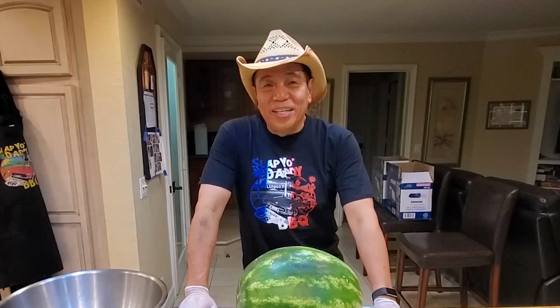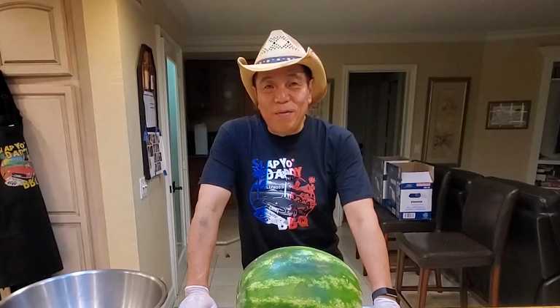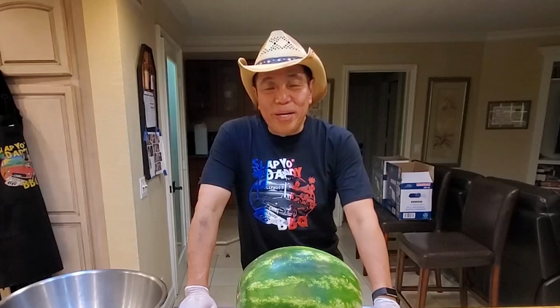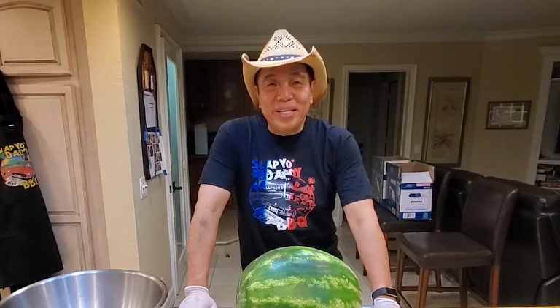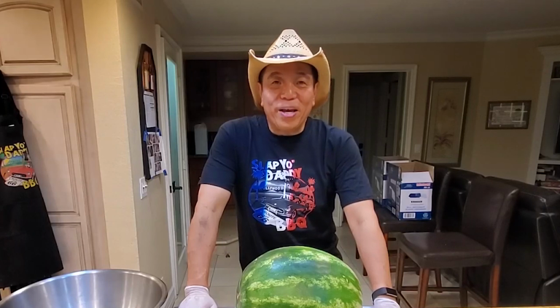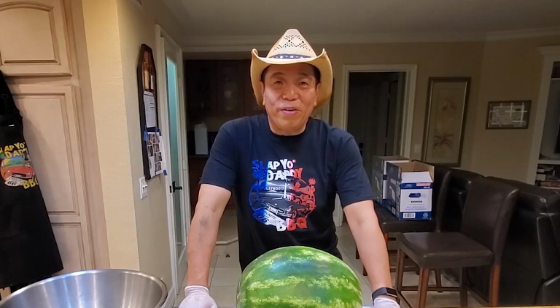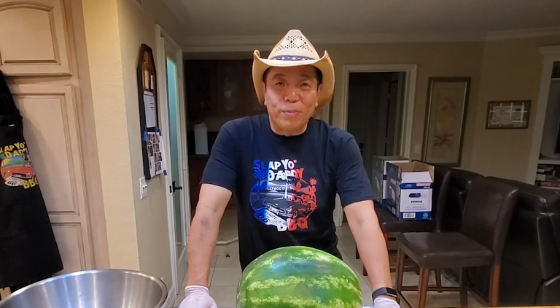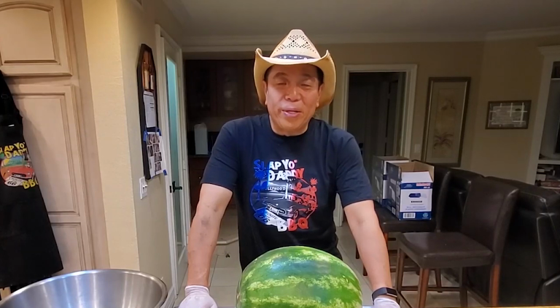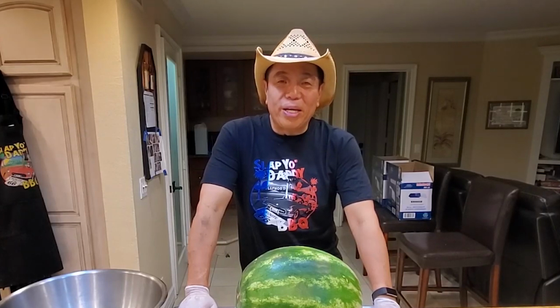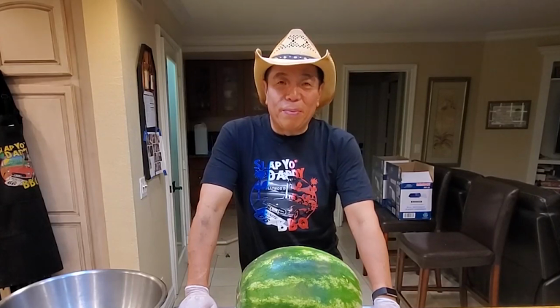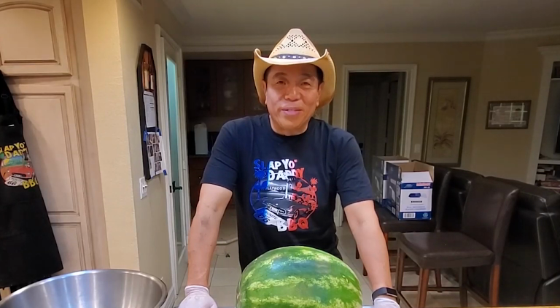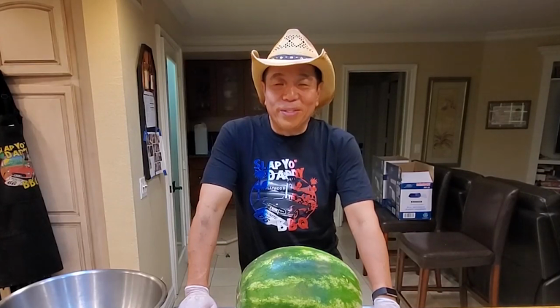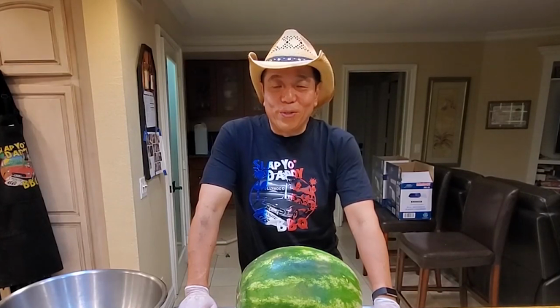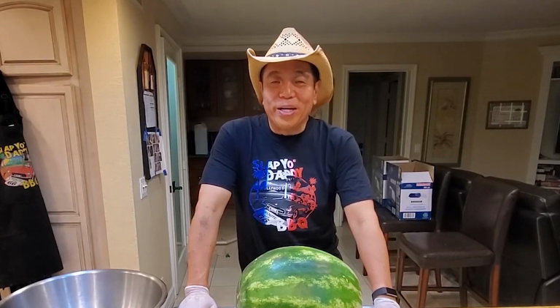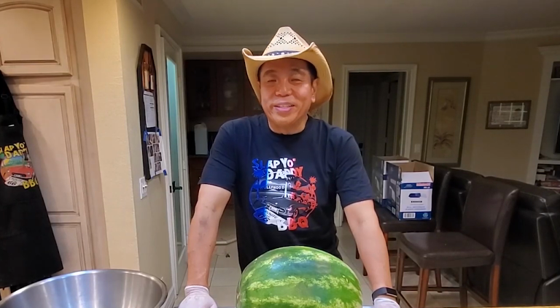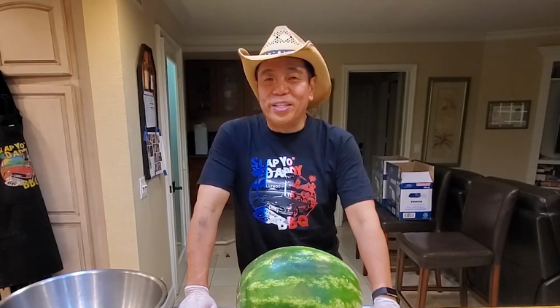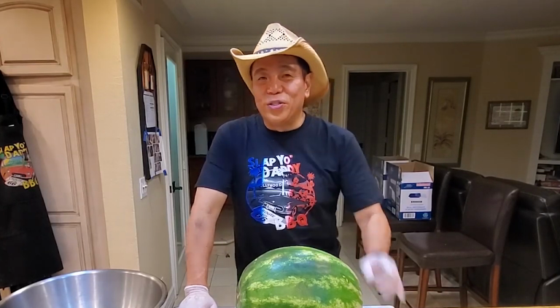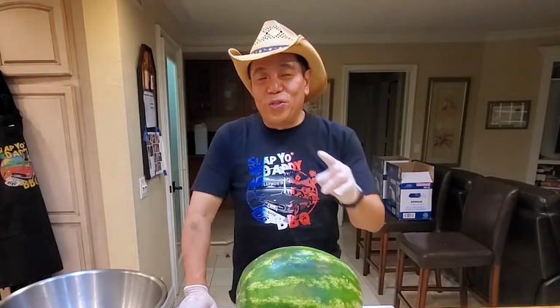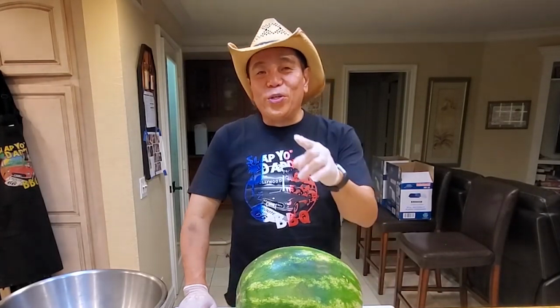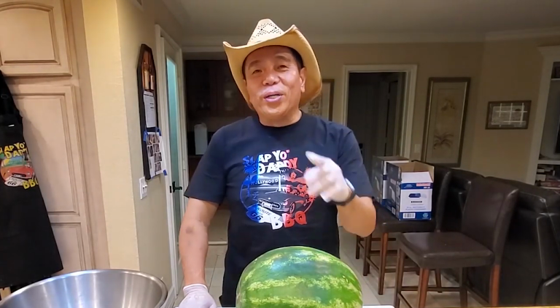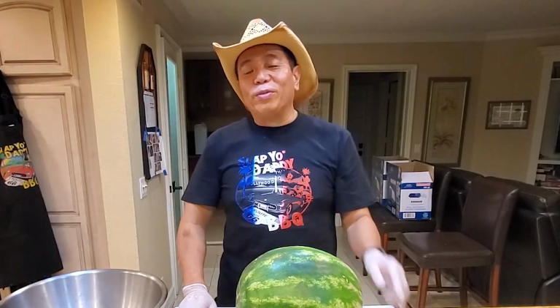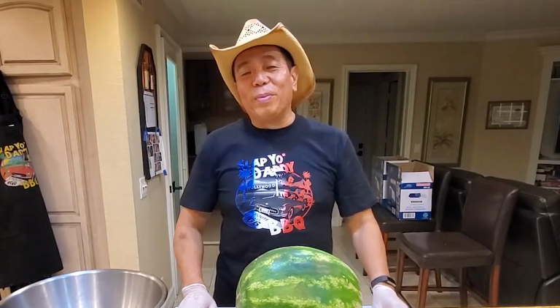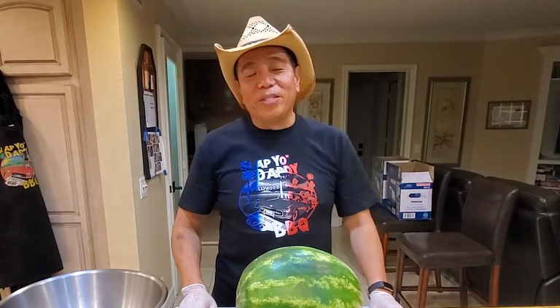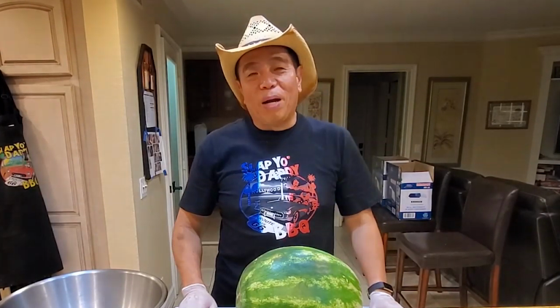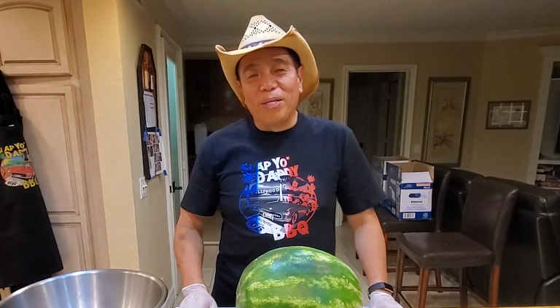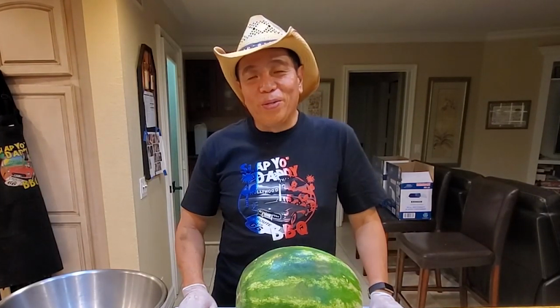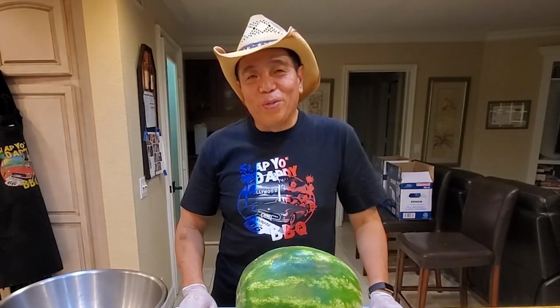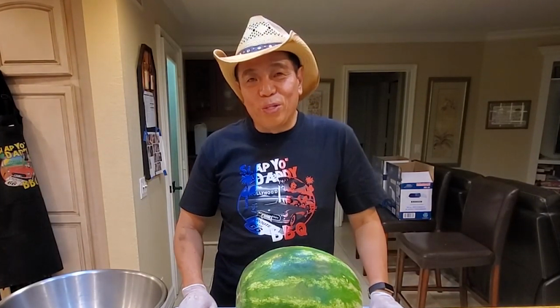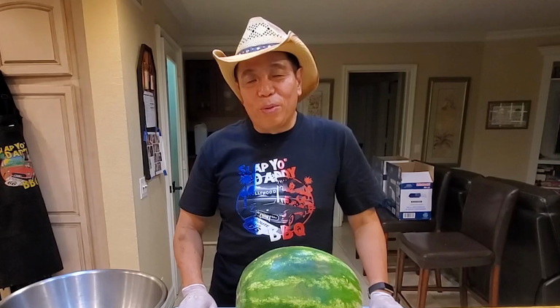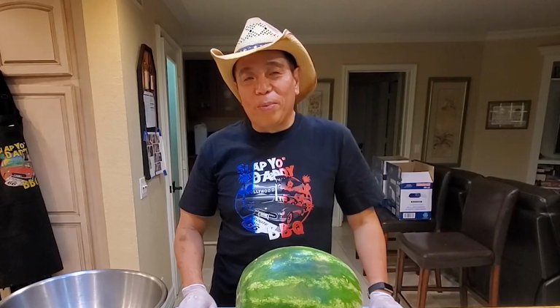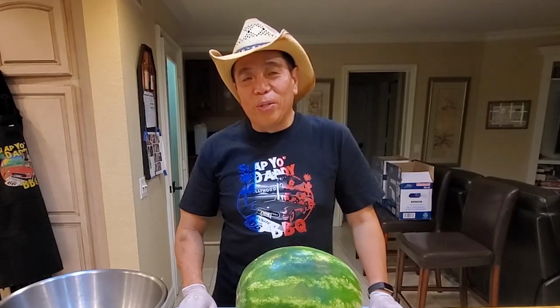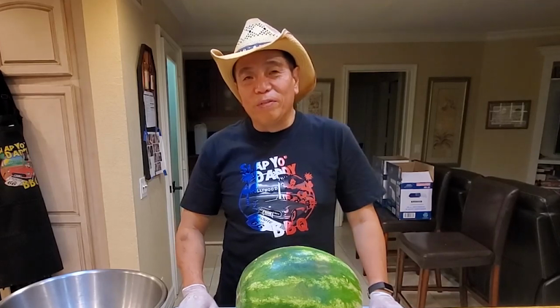Hey everybody, it's Harry from Step A Daddy BBQ, the YouTube channel that teaches you how to master BBQ so you can spread BBQ love.